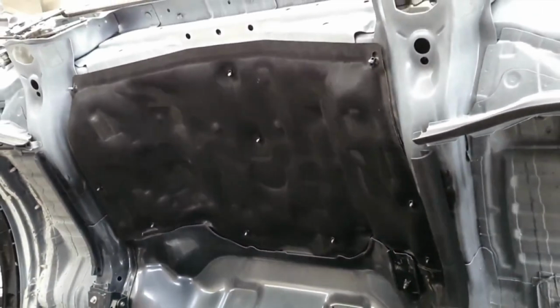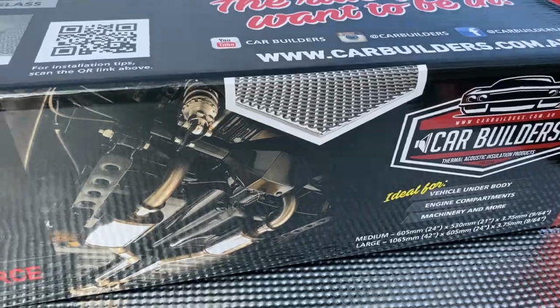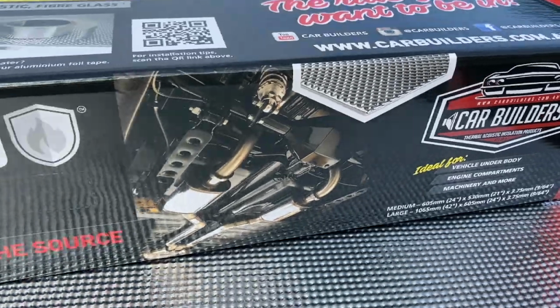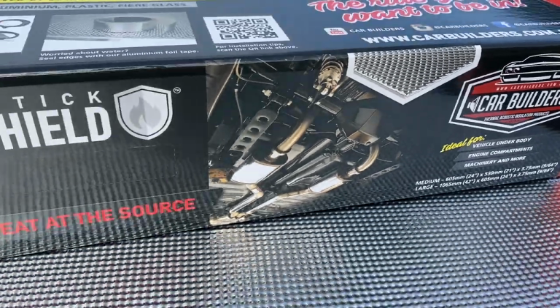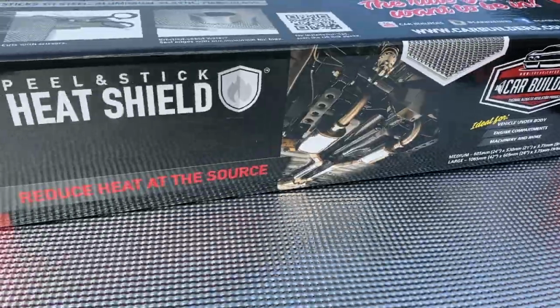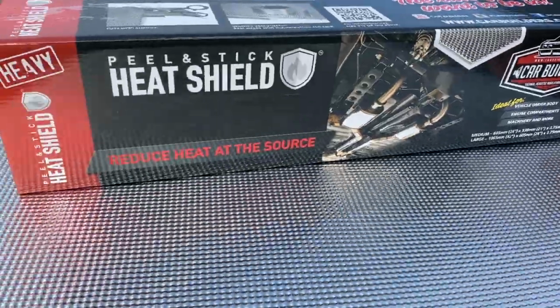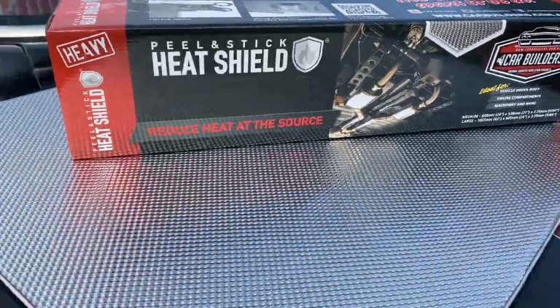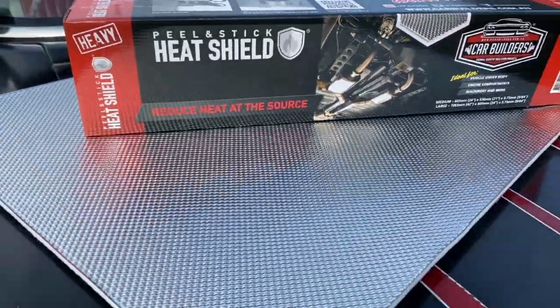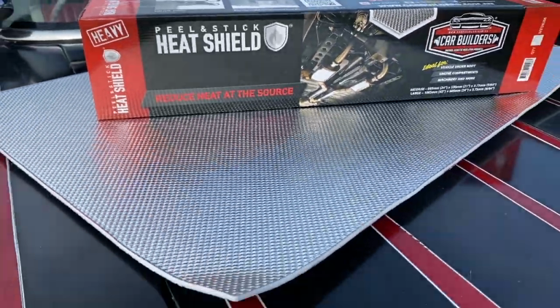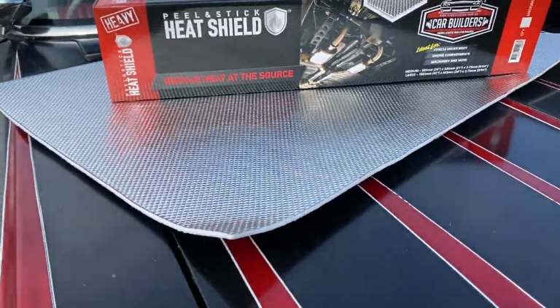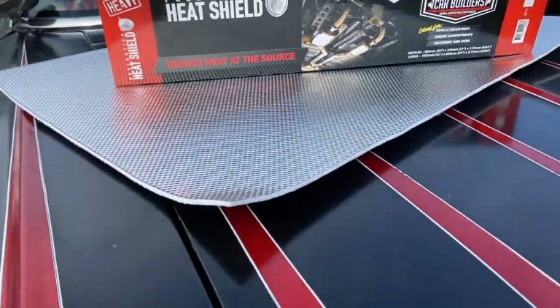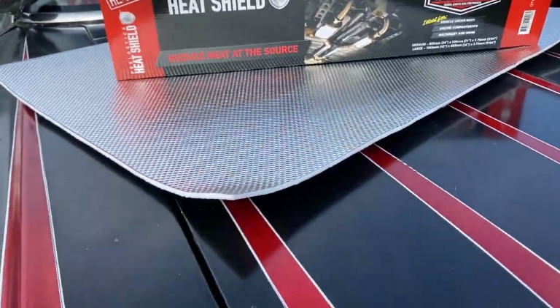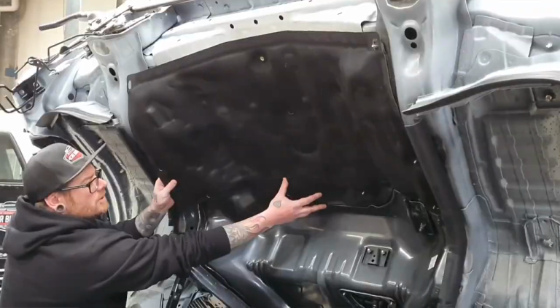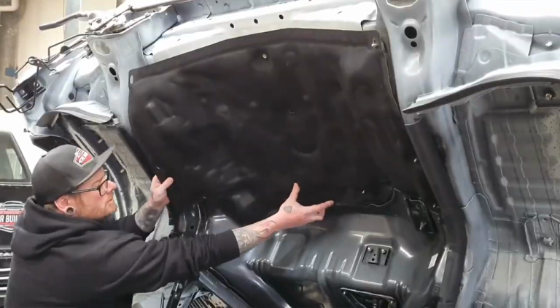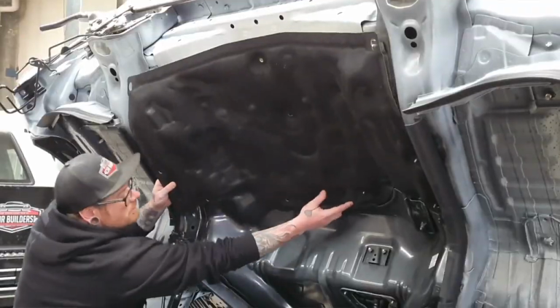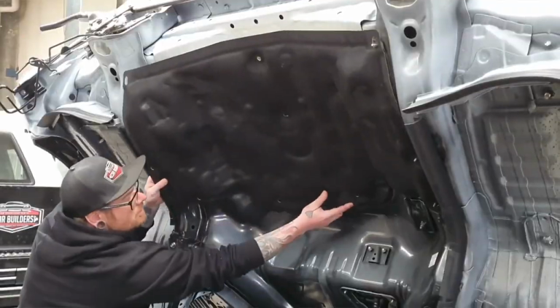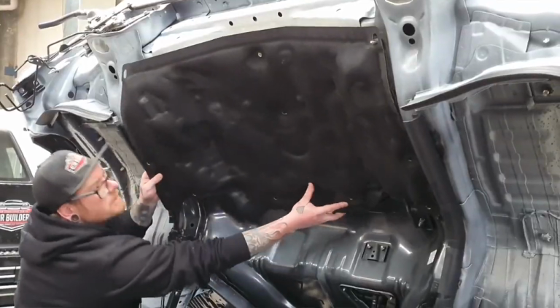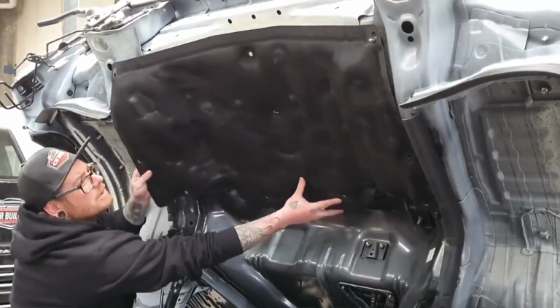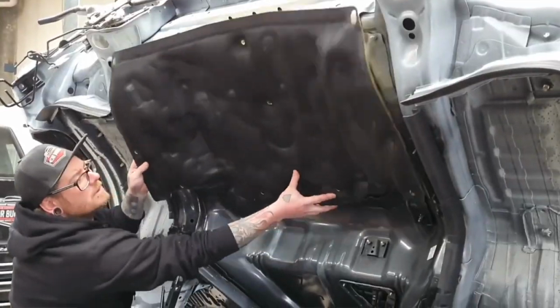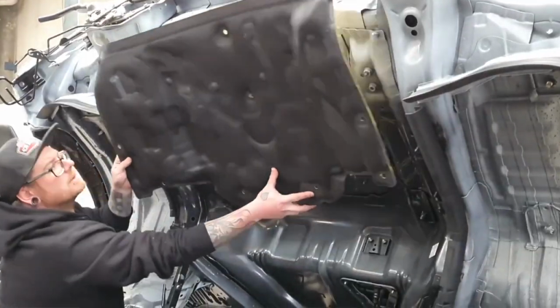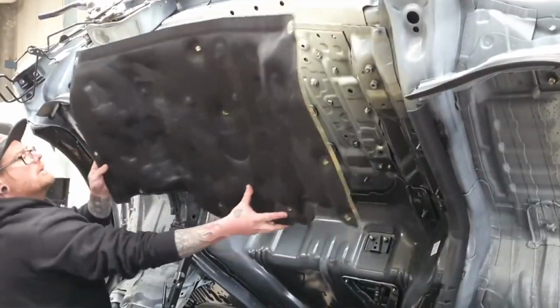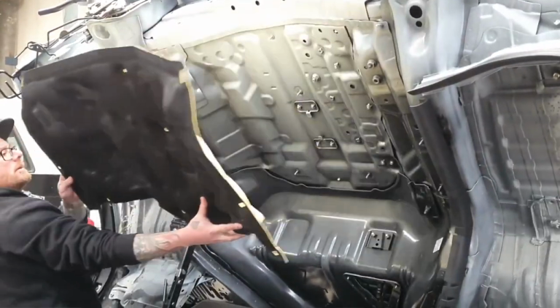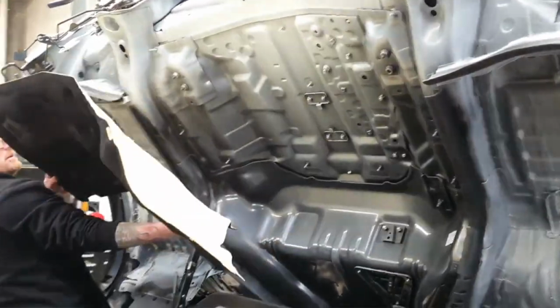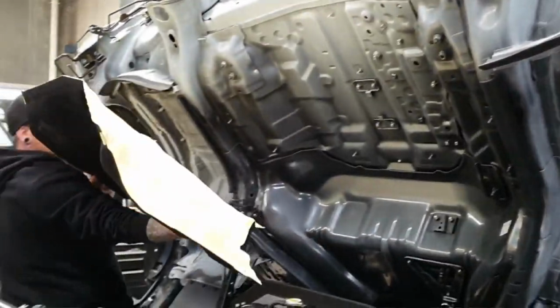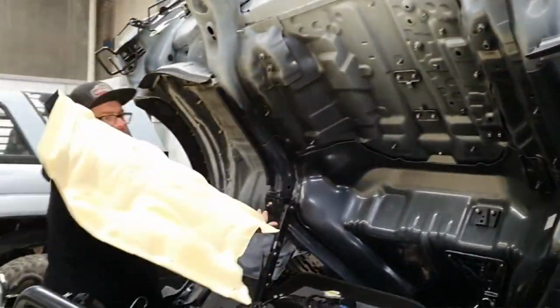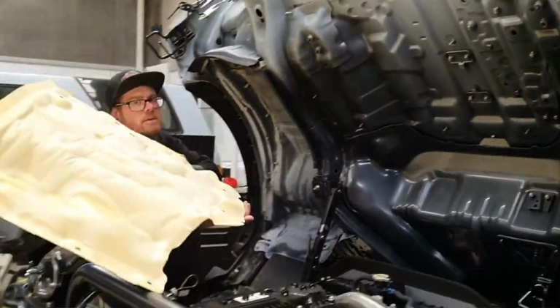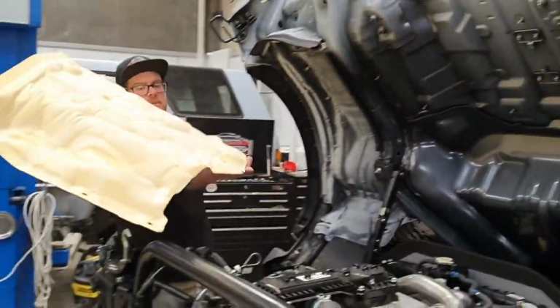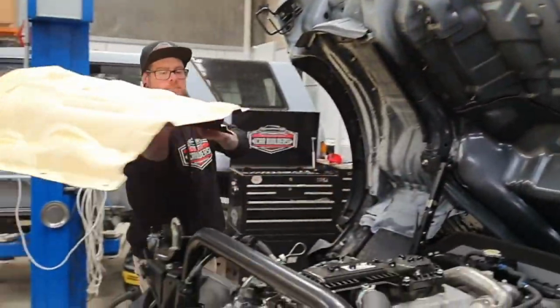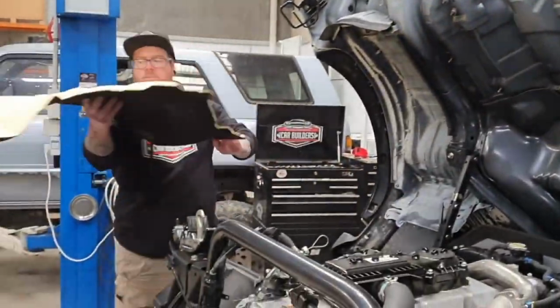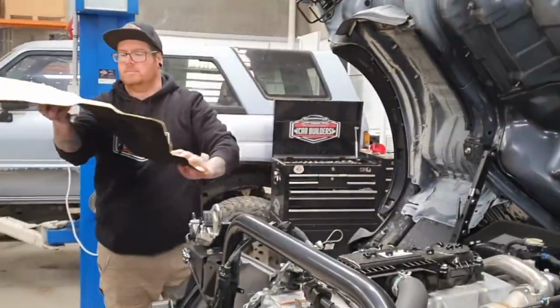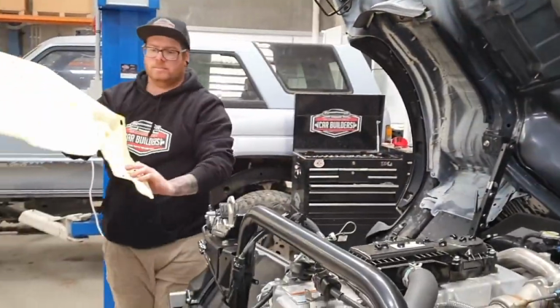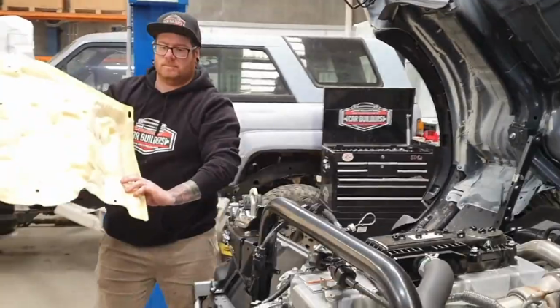So what we've got is our peel and stick heat shield. That'll reduce the amount of heat that's transferred into the cabin whilst you're driving the truck.